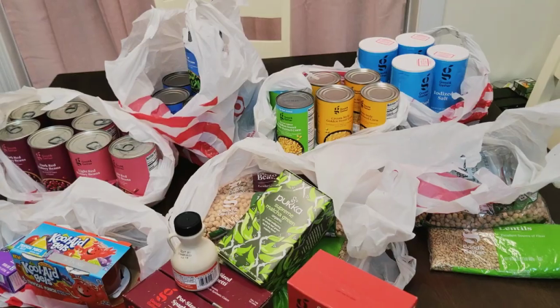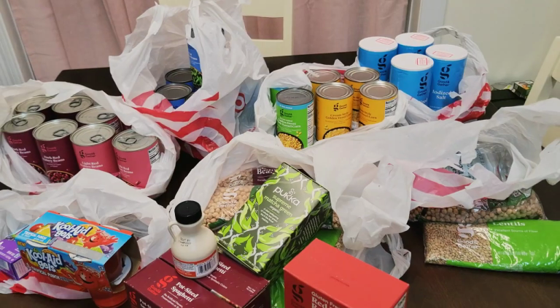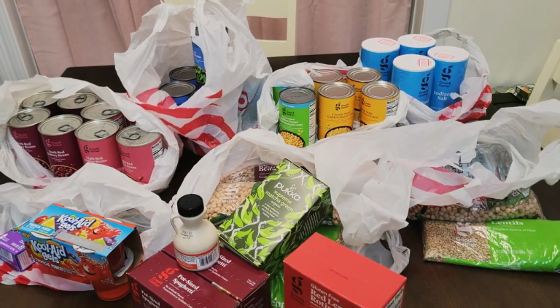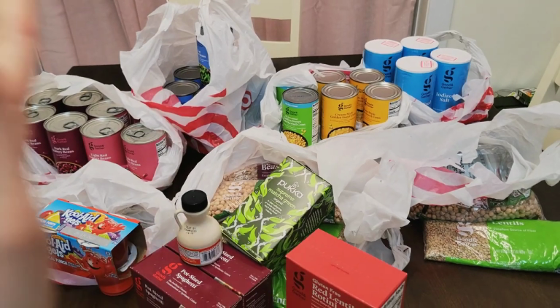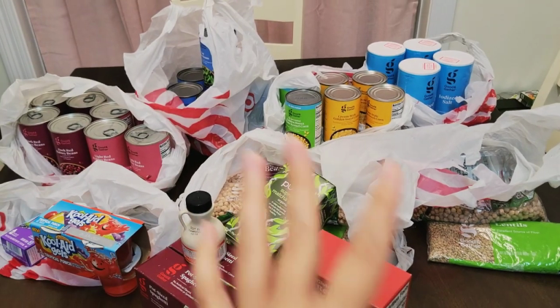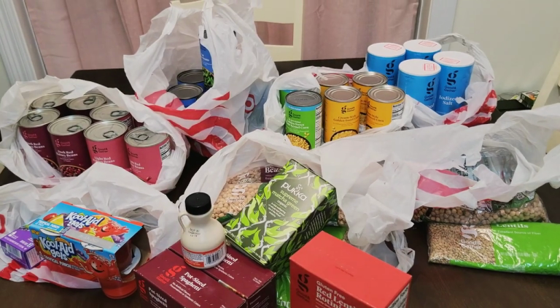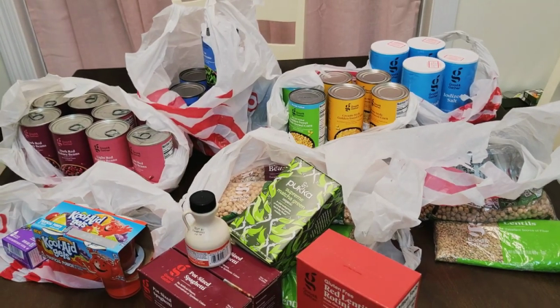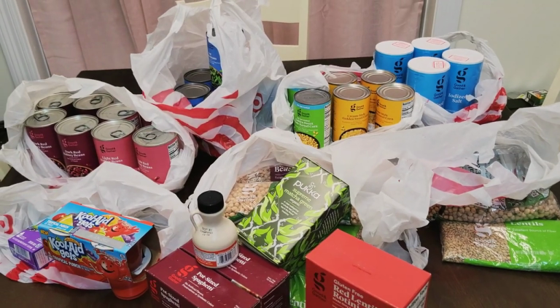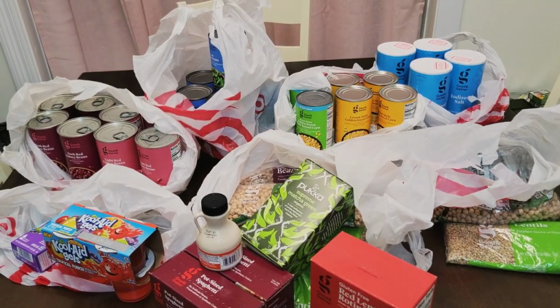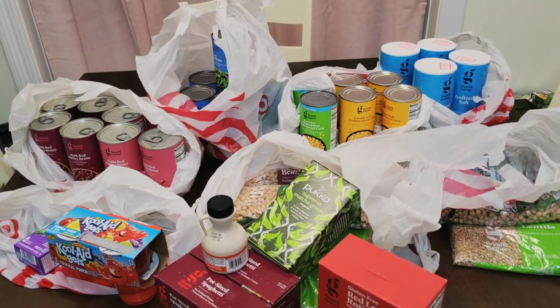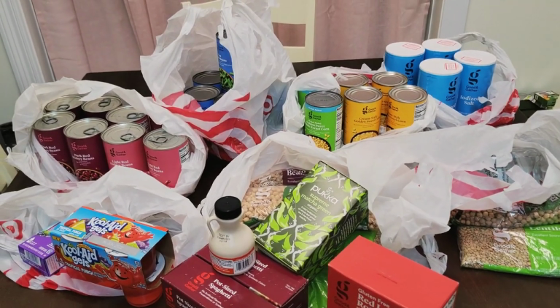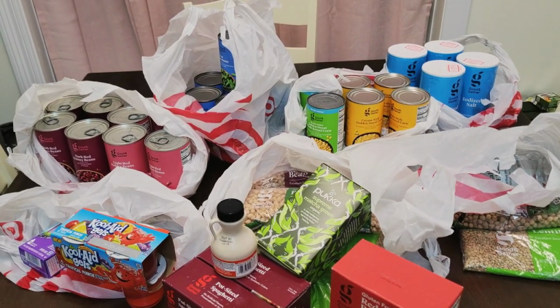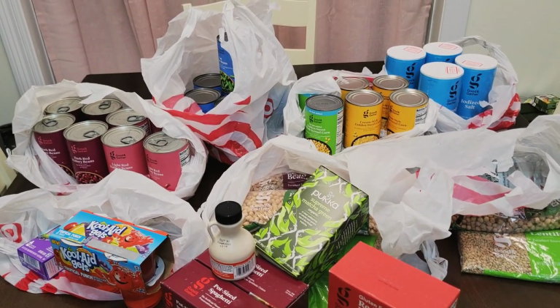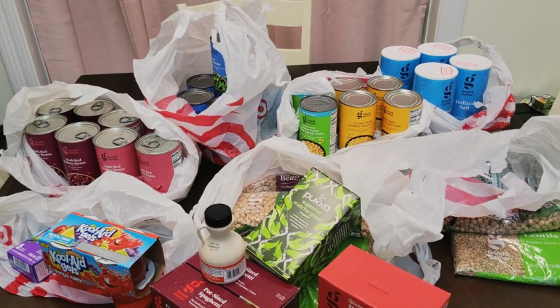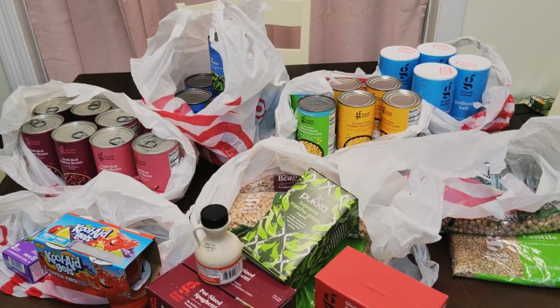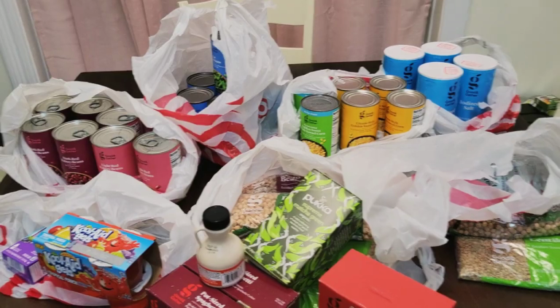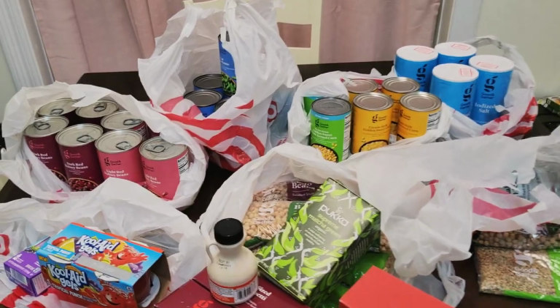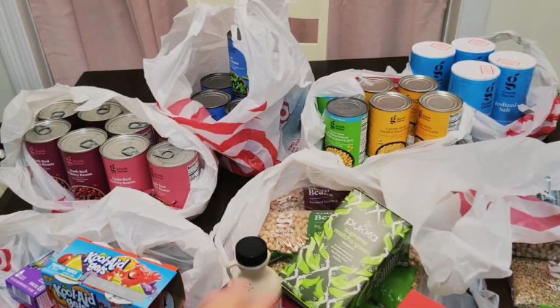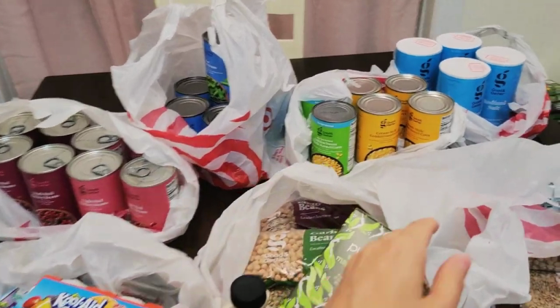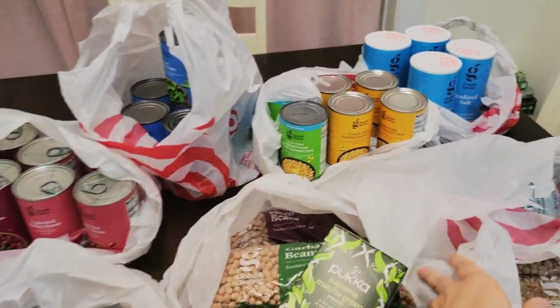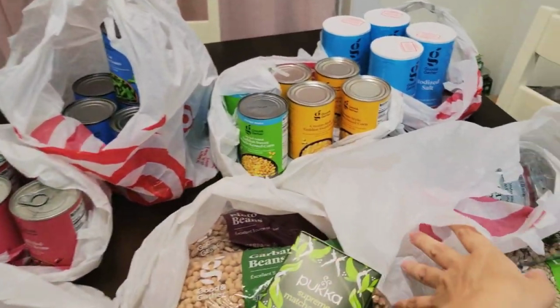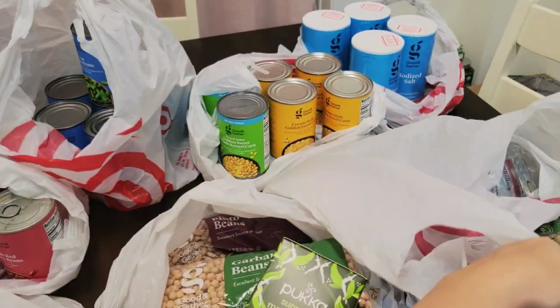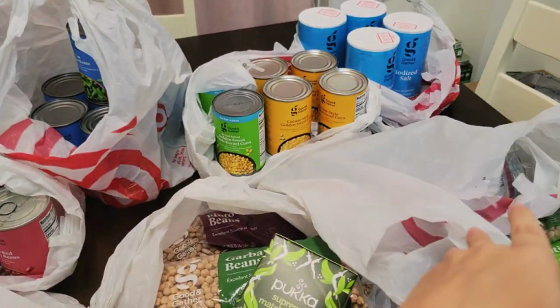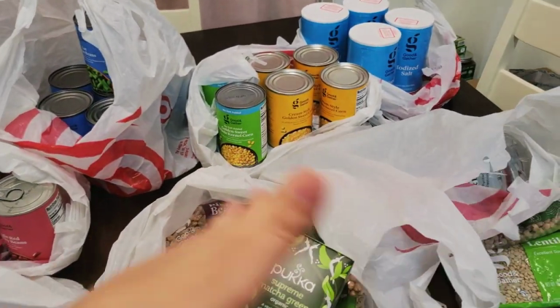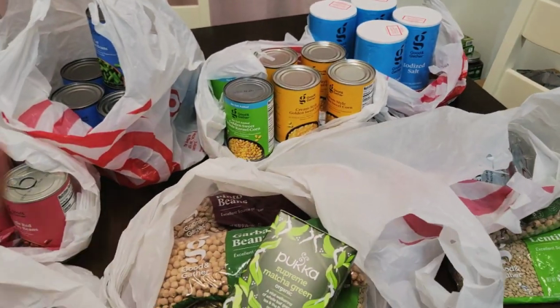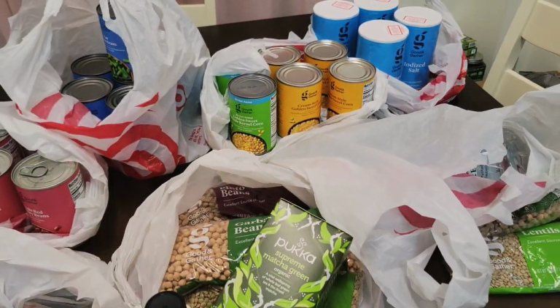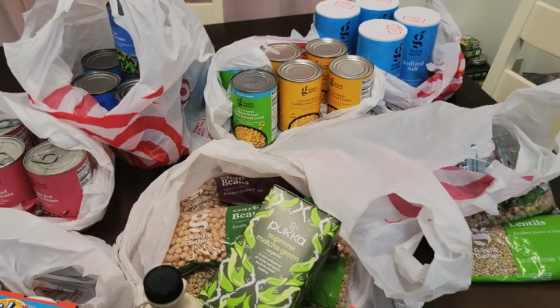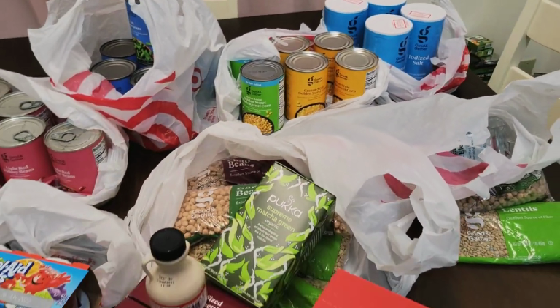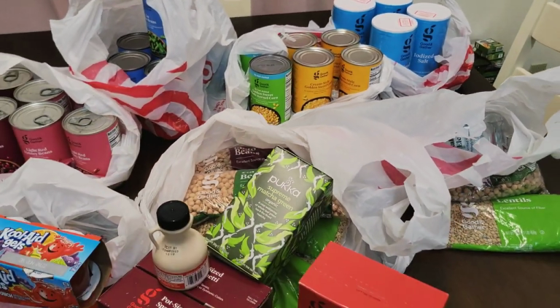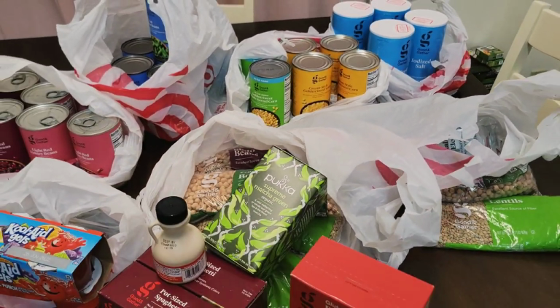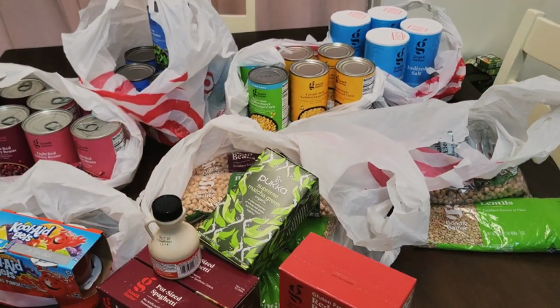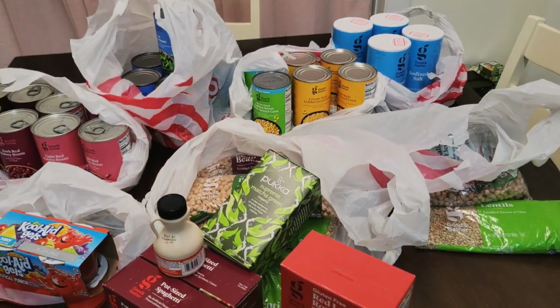So that is everything for my haul. I'm sorry I did not take everything out of the bags — I just got home.